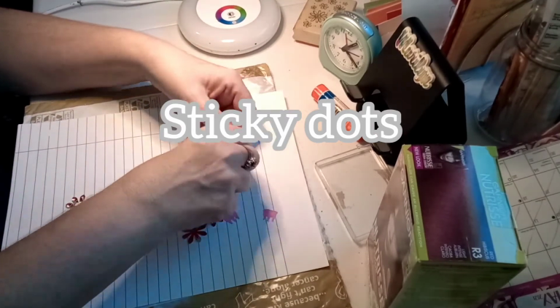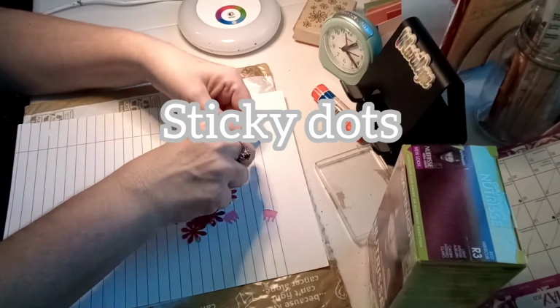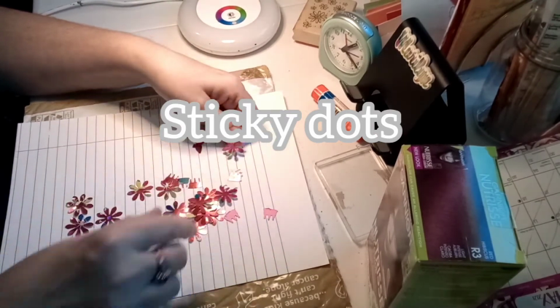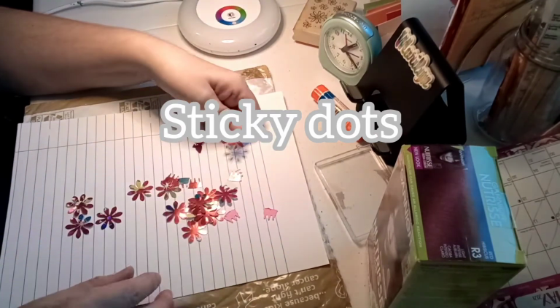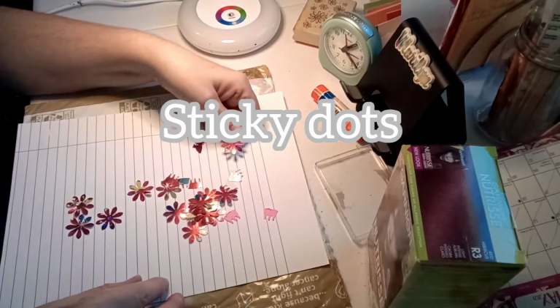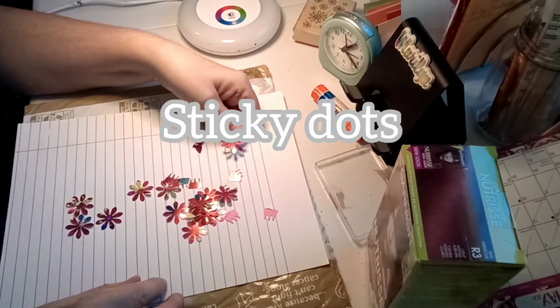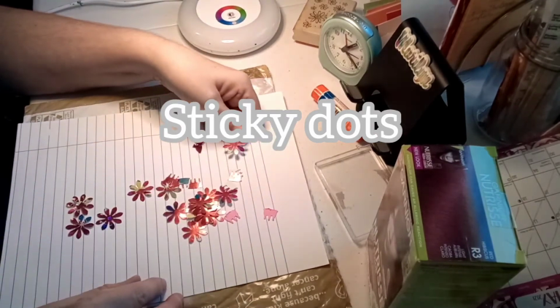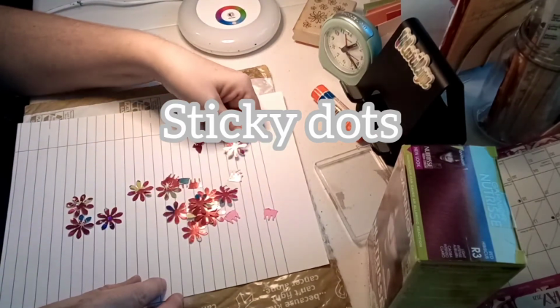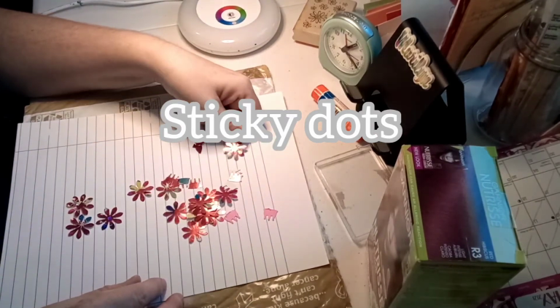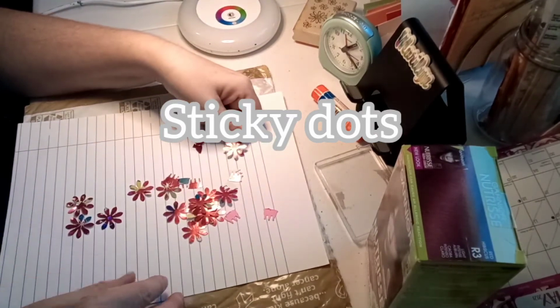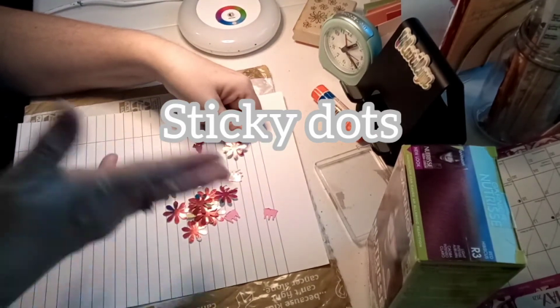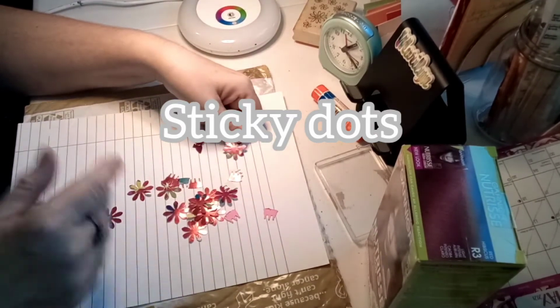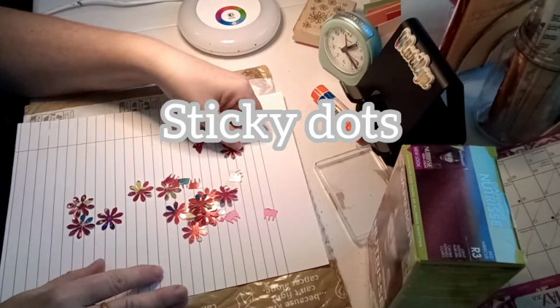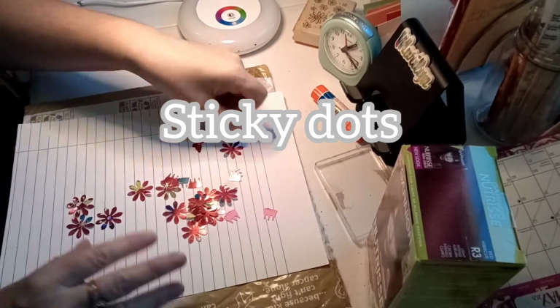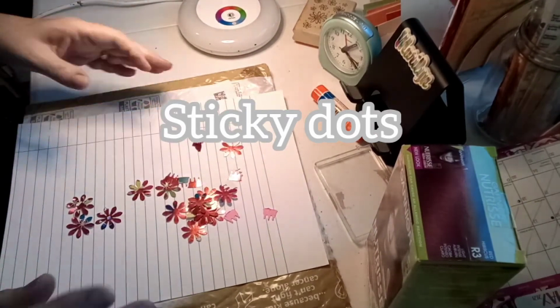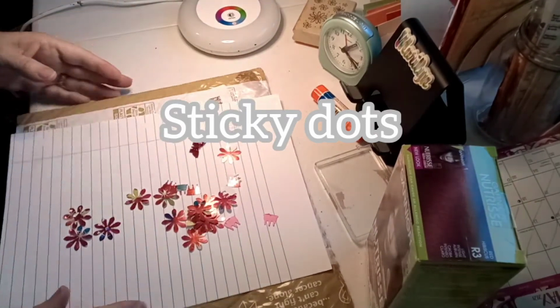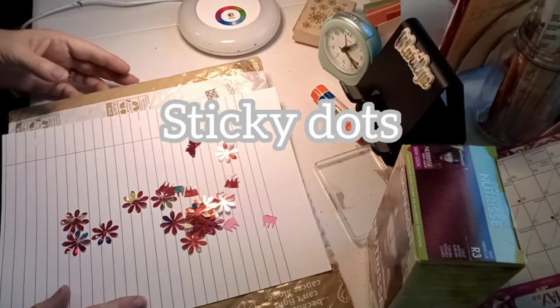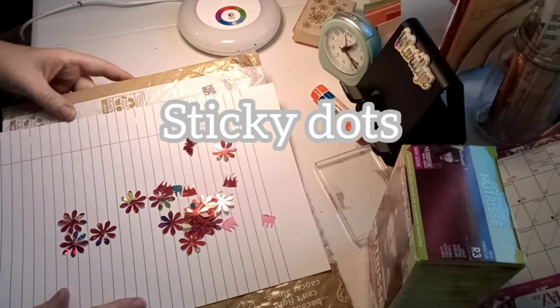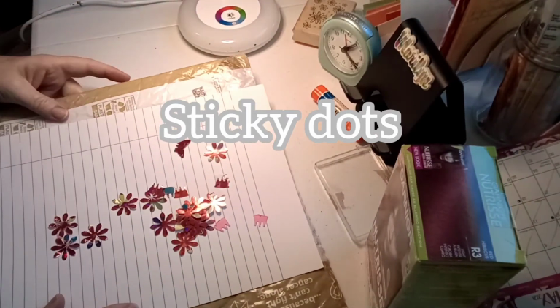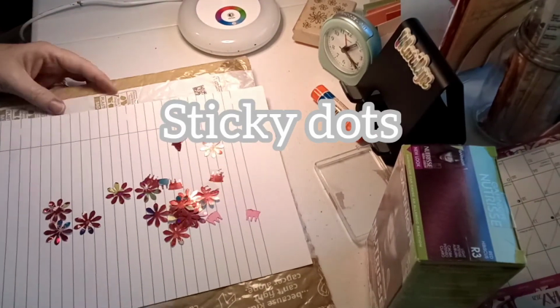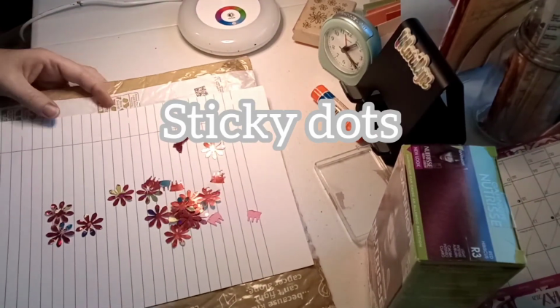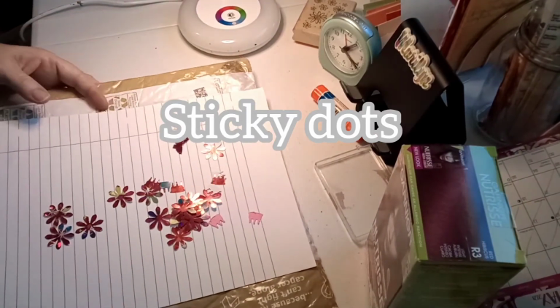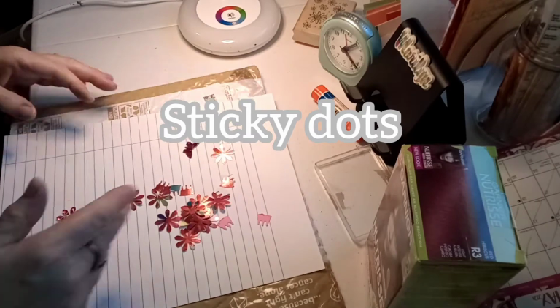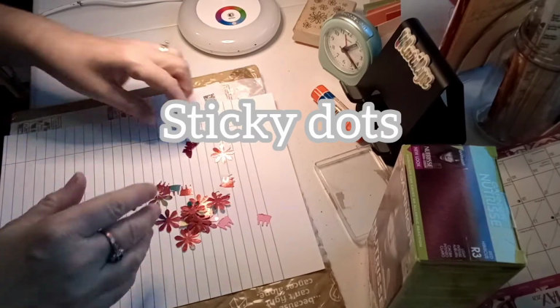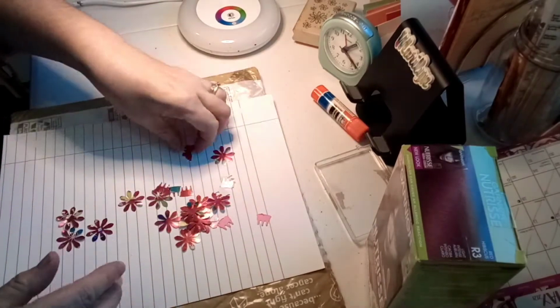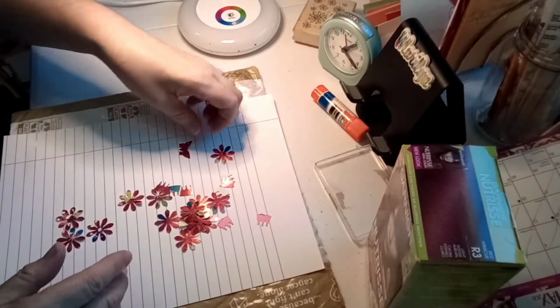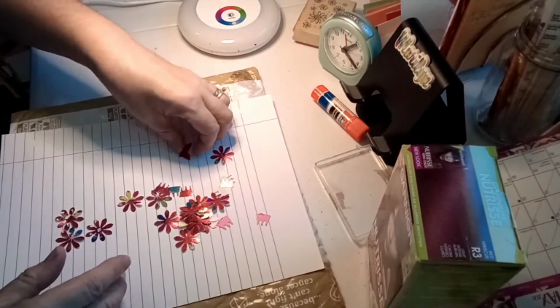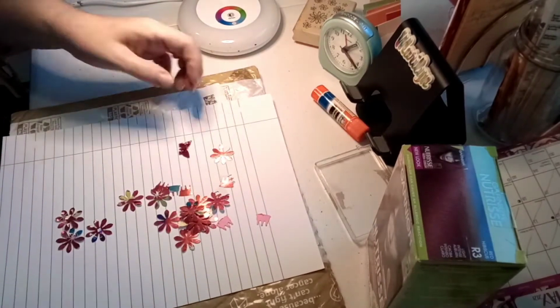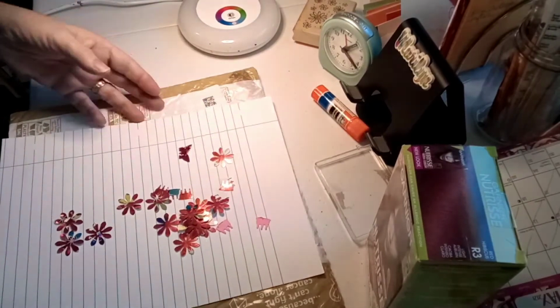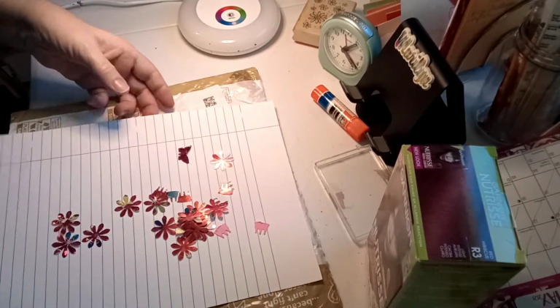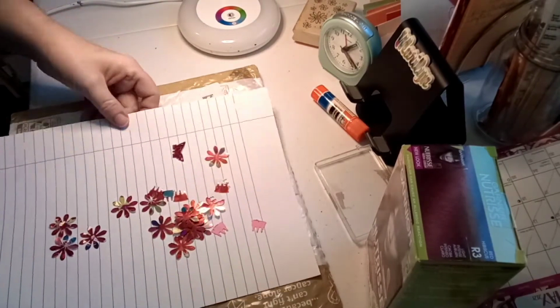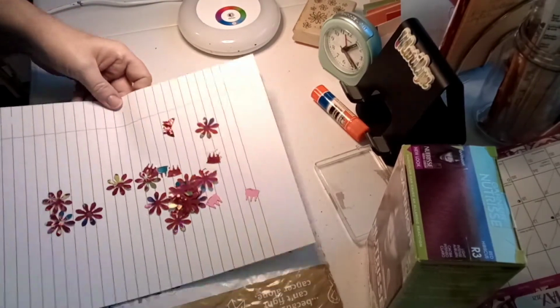You put it up and it raises it — you know, those dimensional dots and stuff like that. So that's fun.